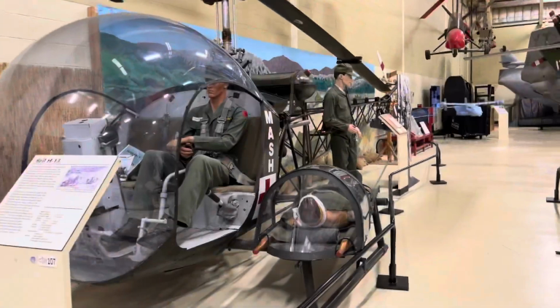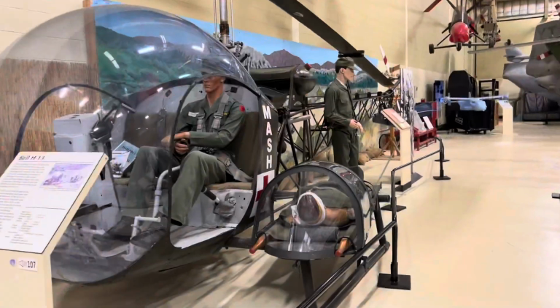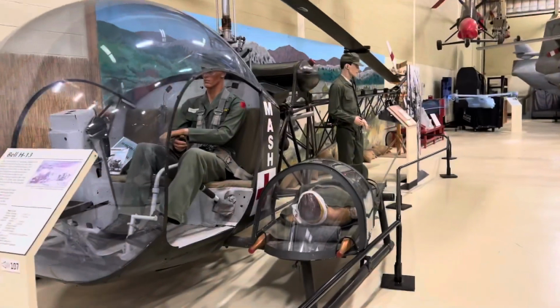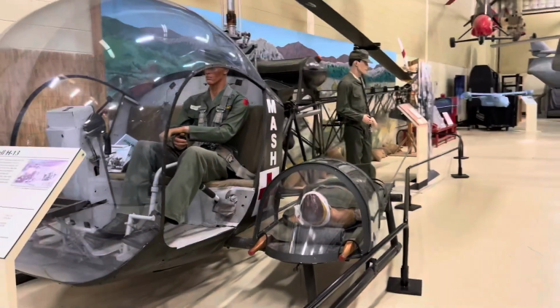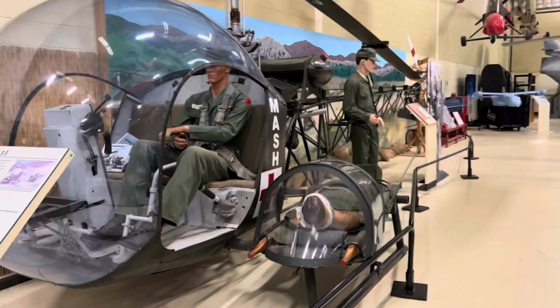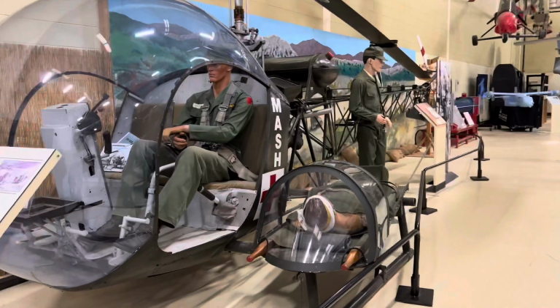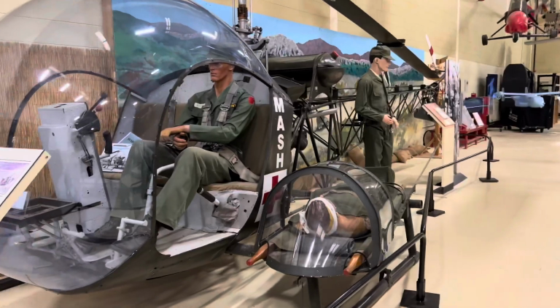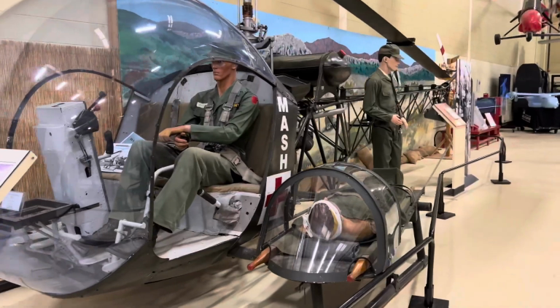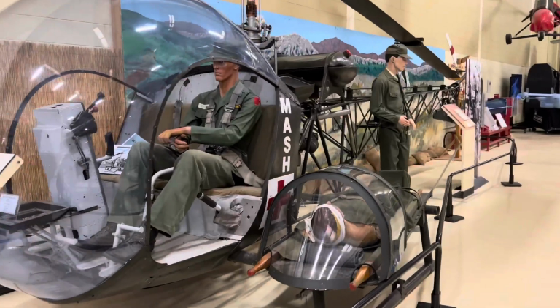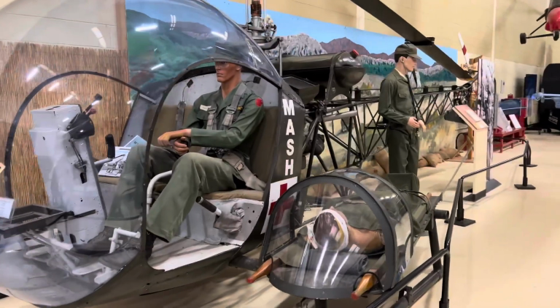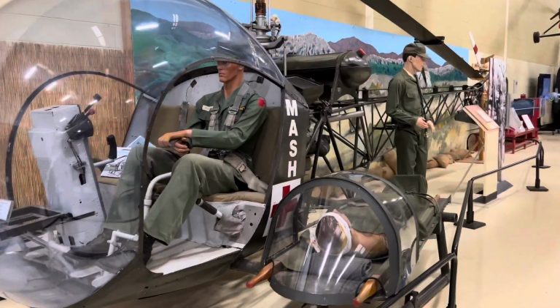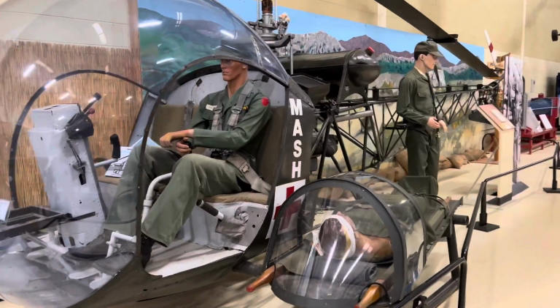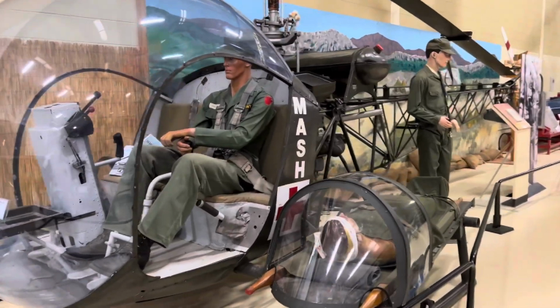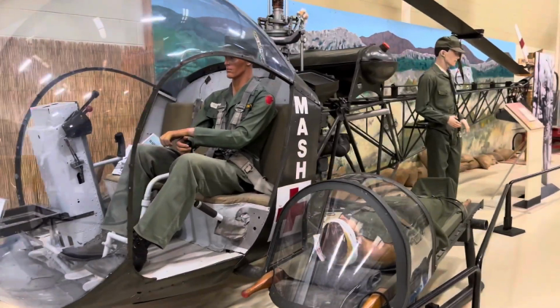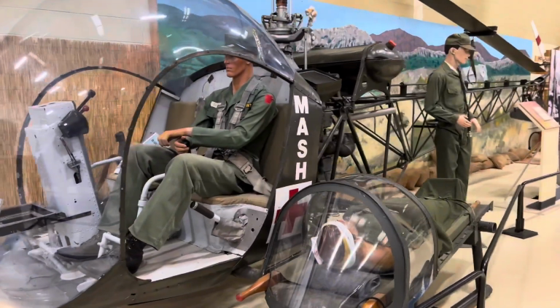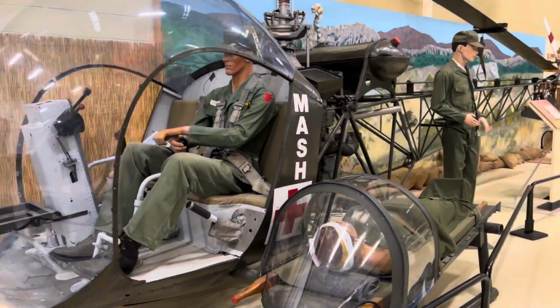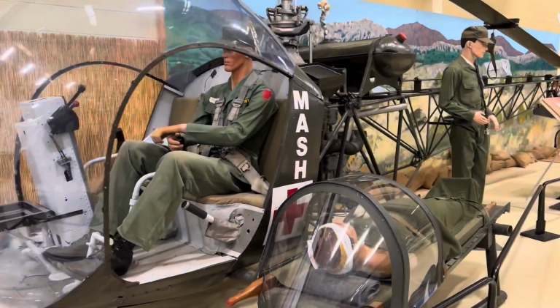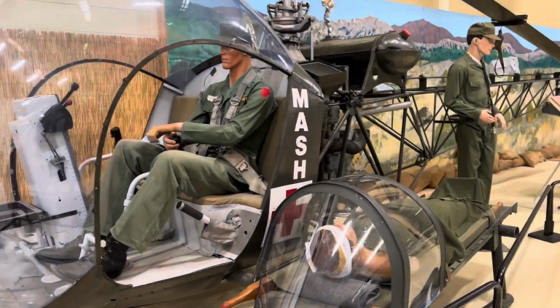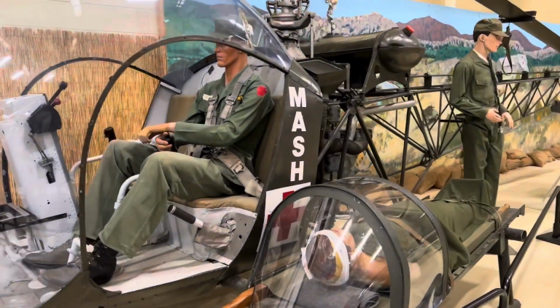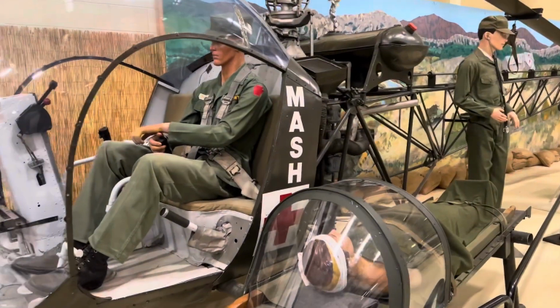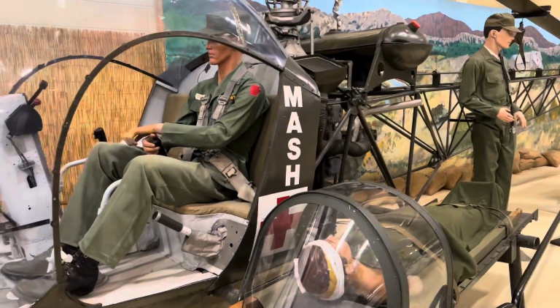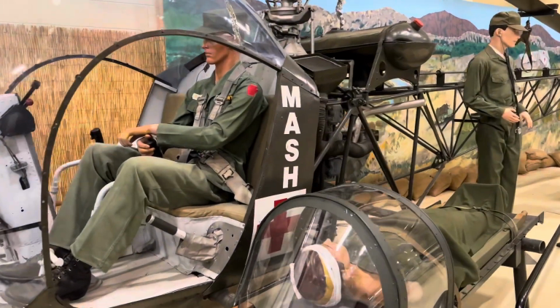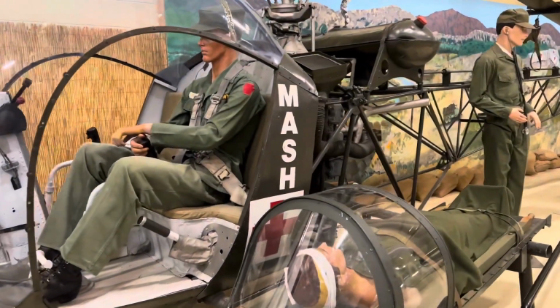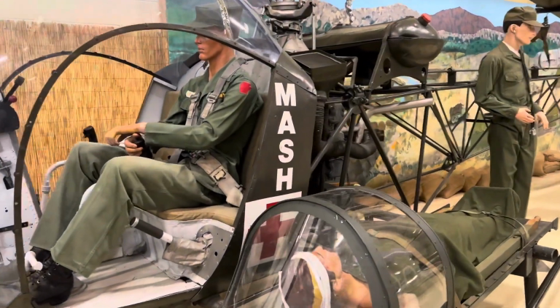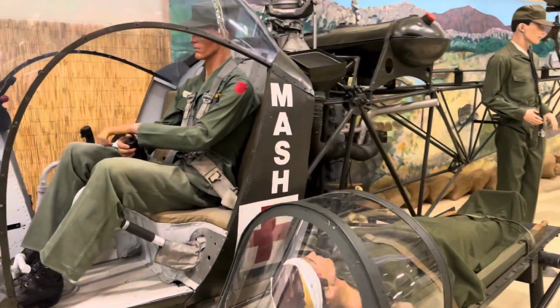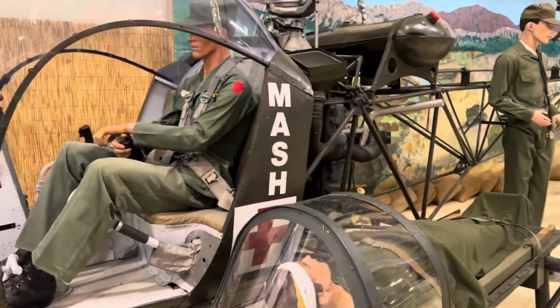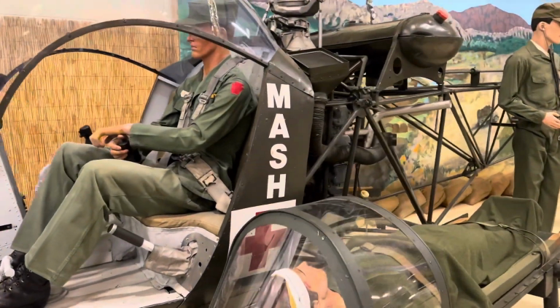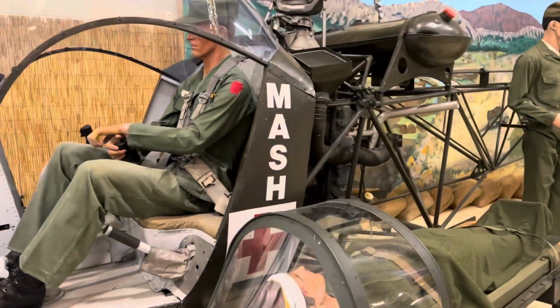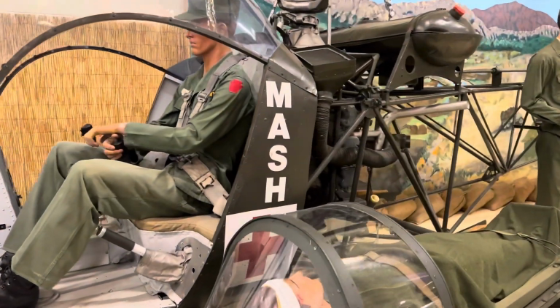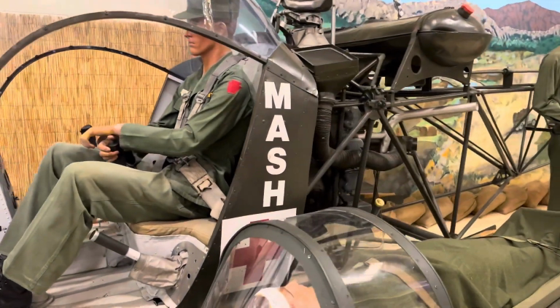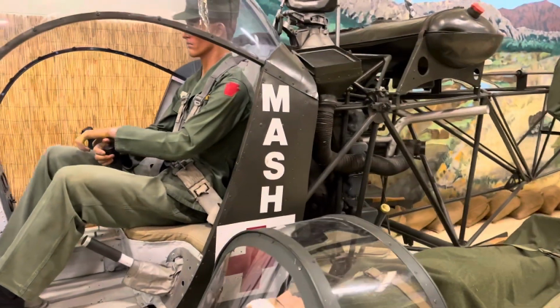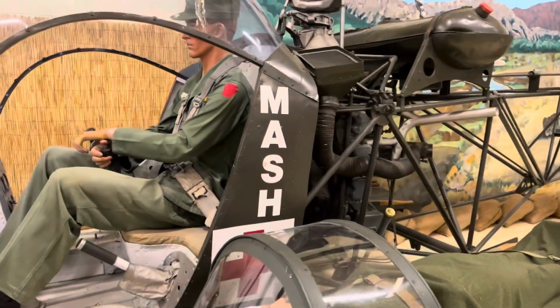As you guys can see, it teaches about their life-saving missions here.